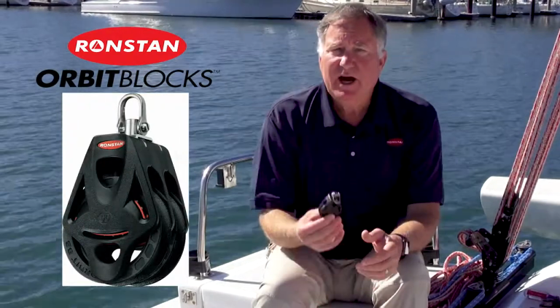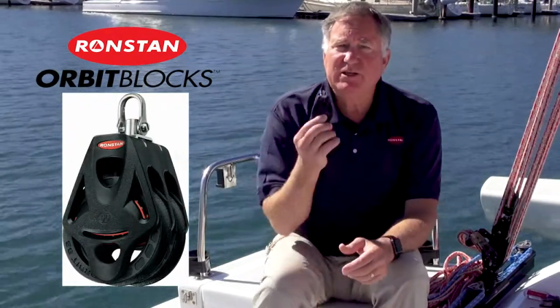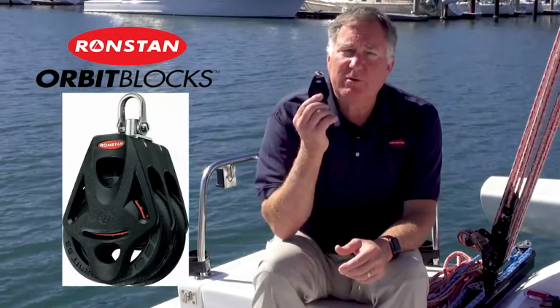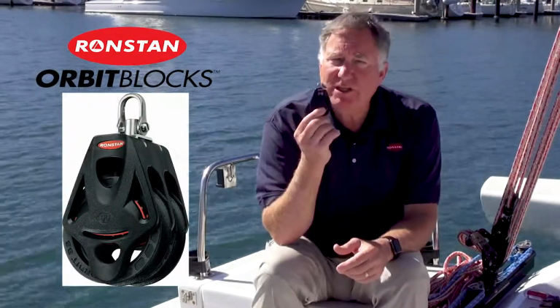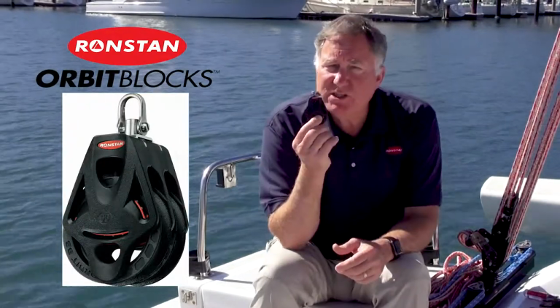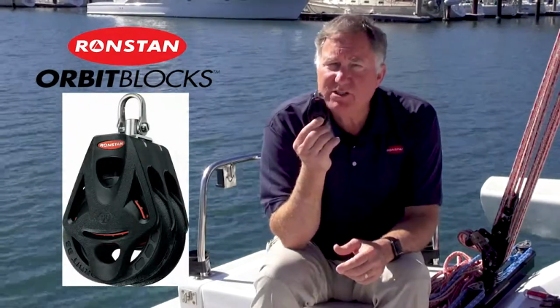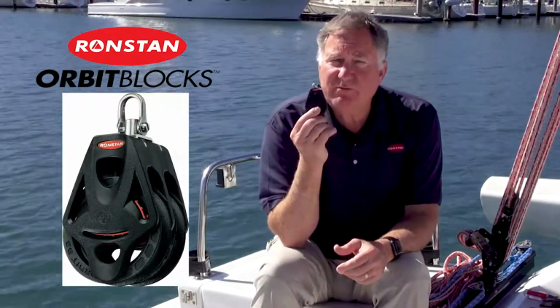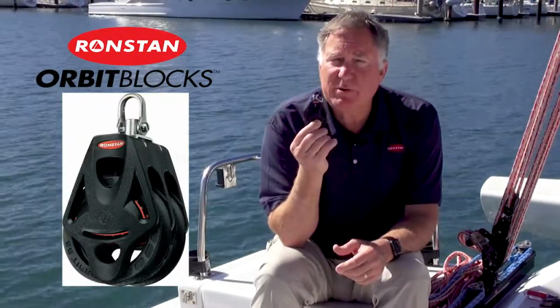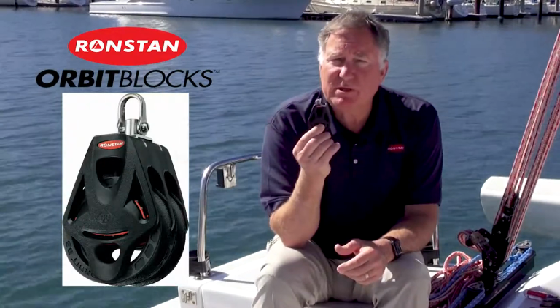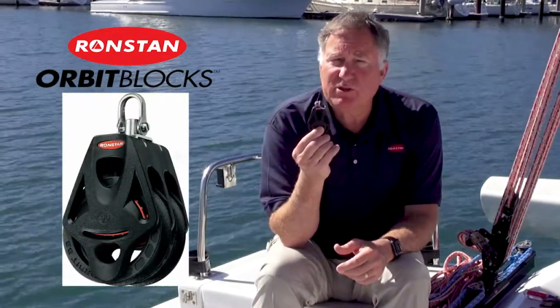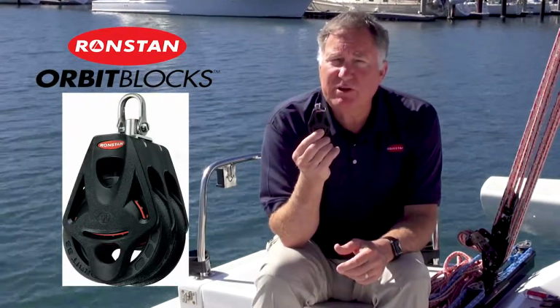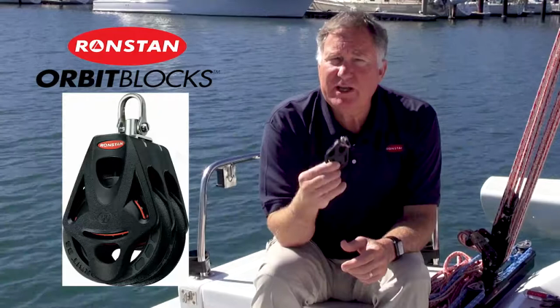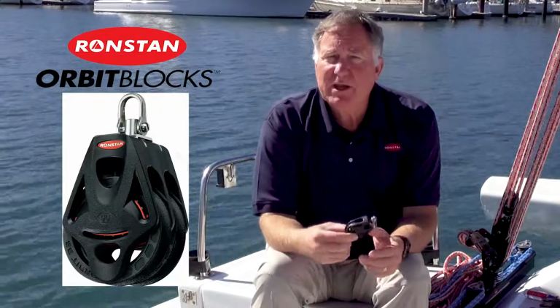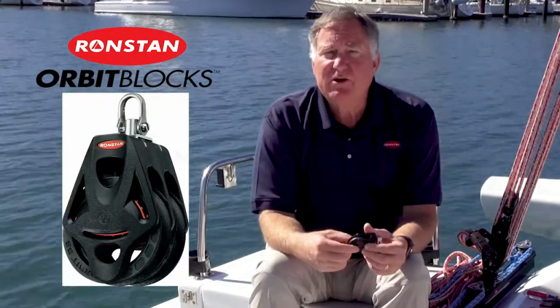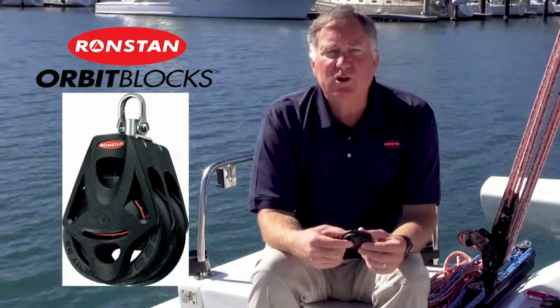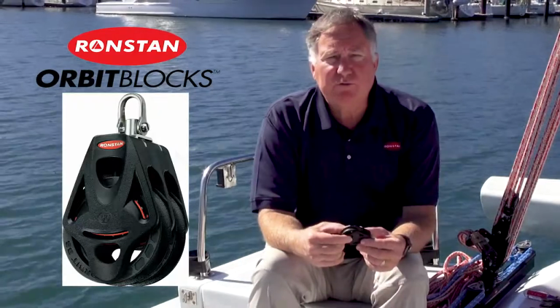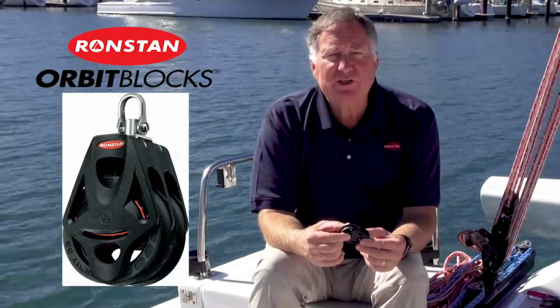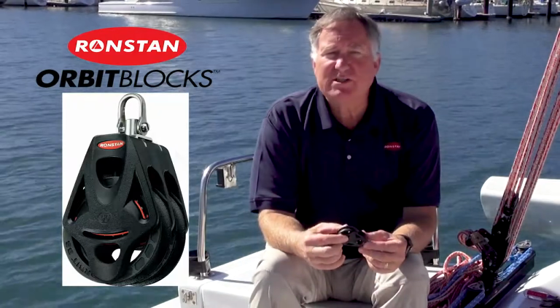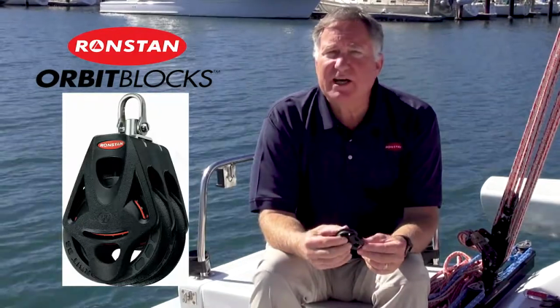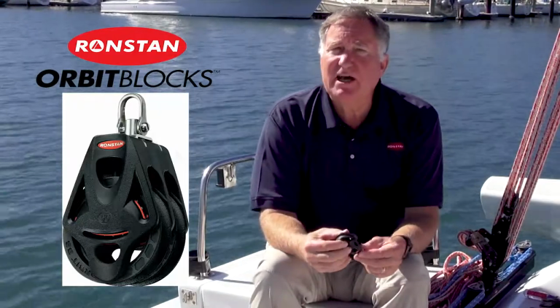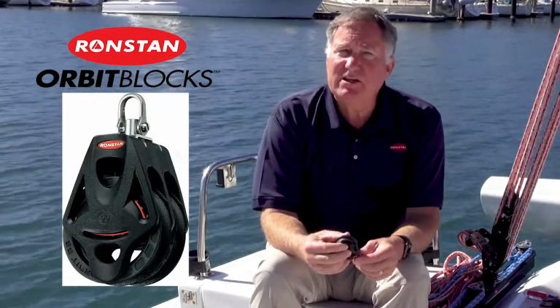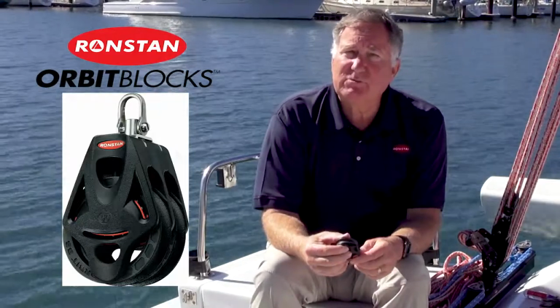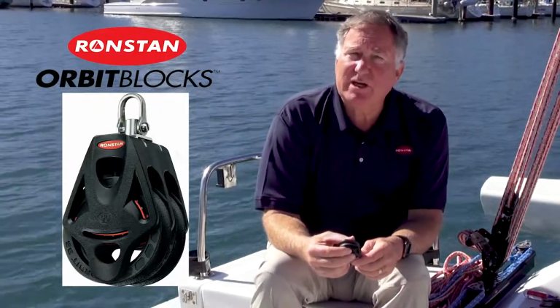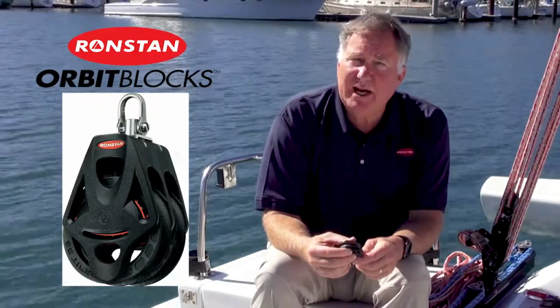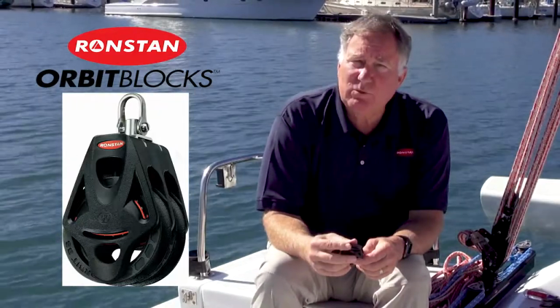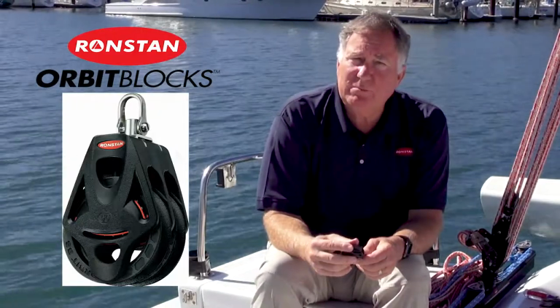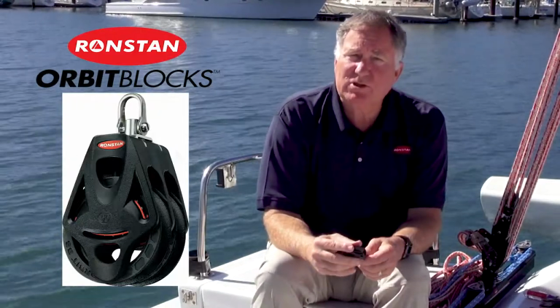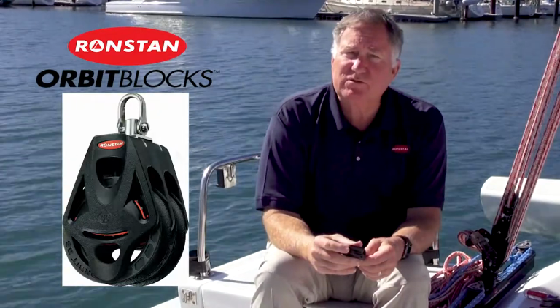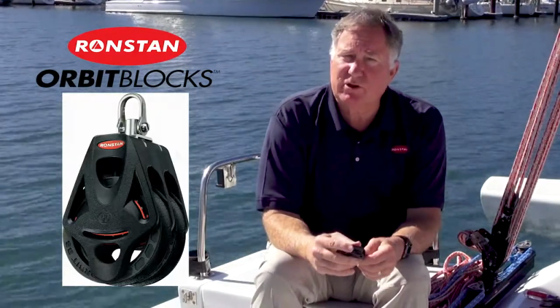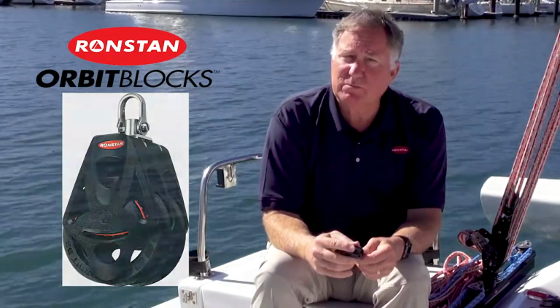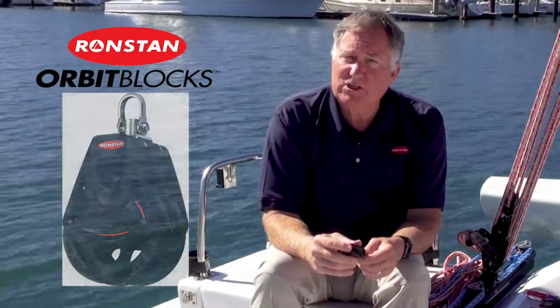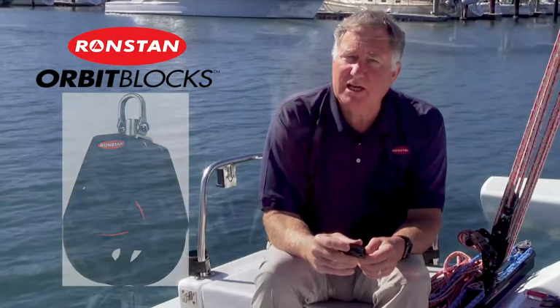Ideal for a mainsheet system for boats up to 30 feet, their low-friction design allows up to a 9-to-1 purchase for larger beach cats.